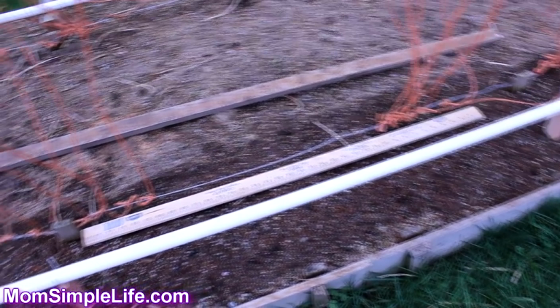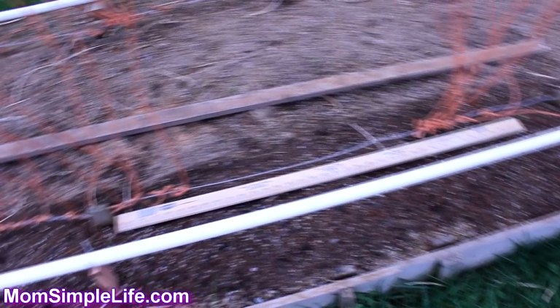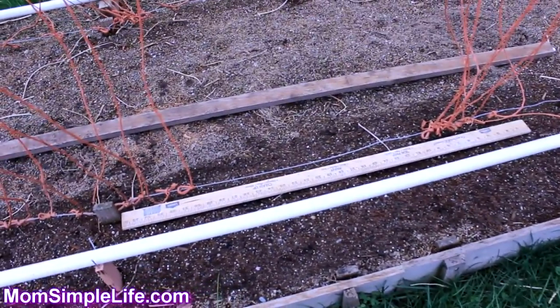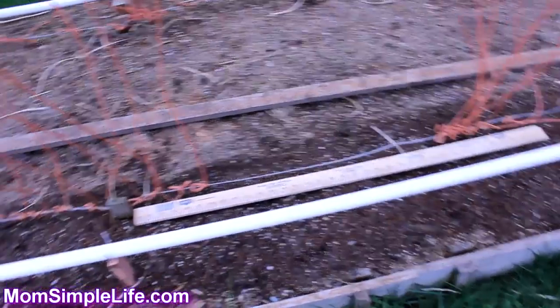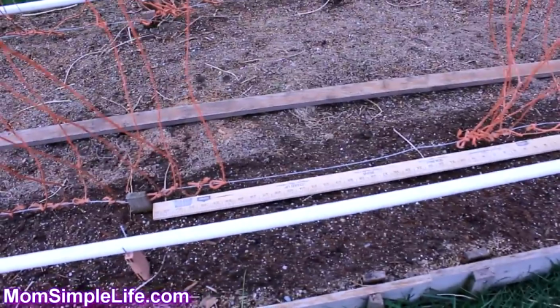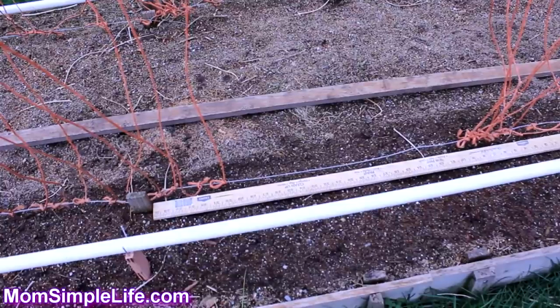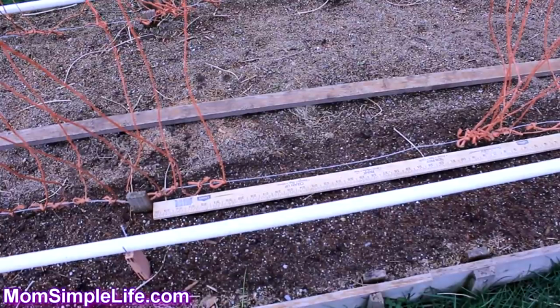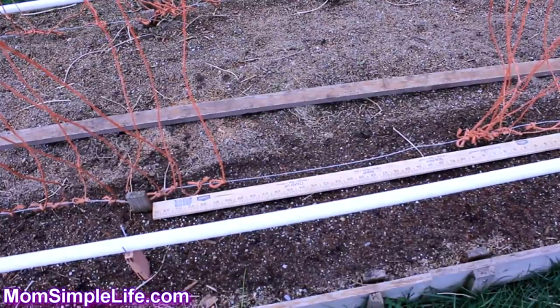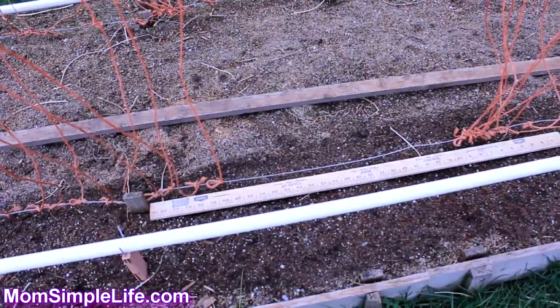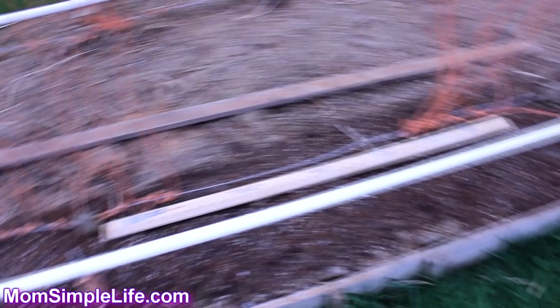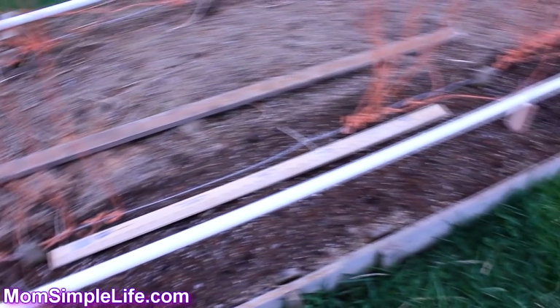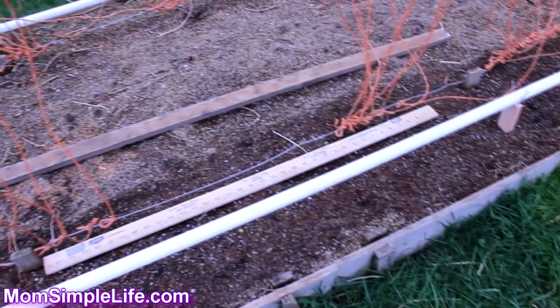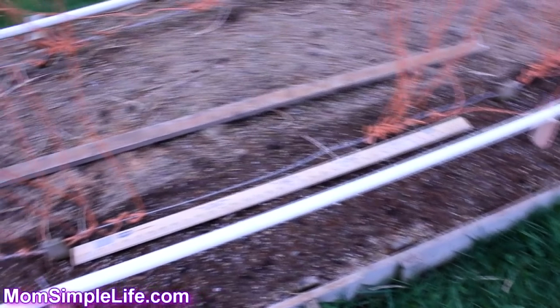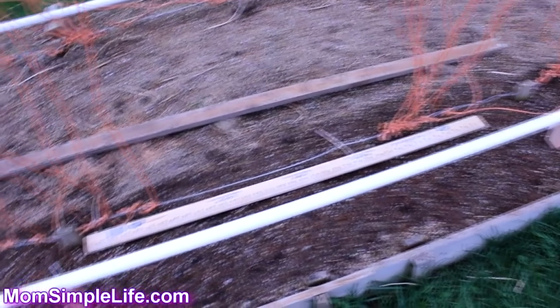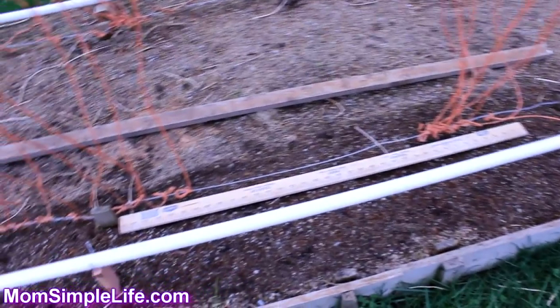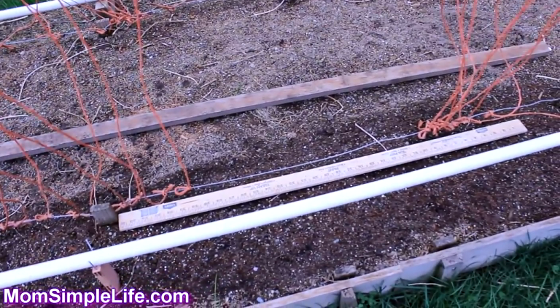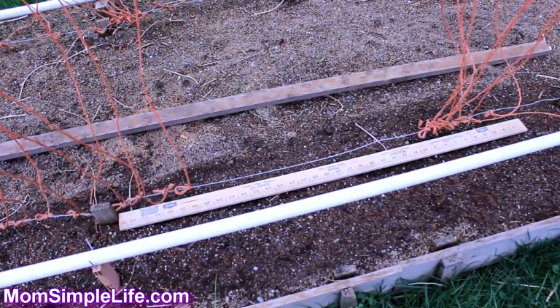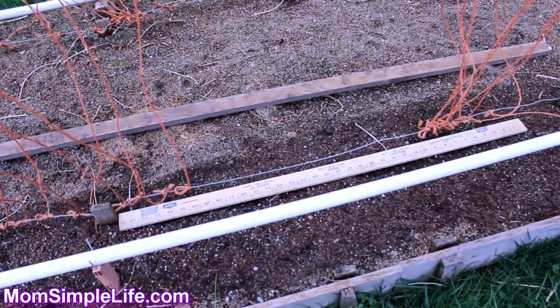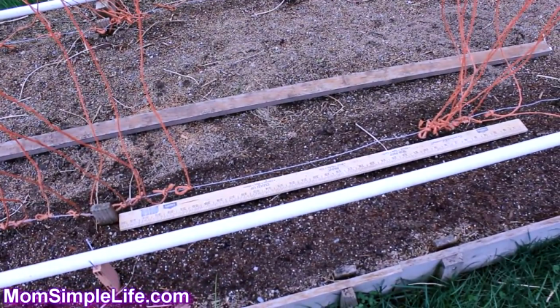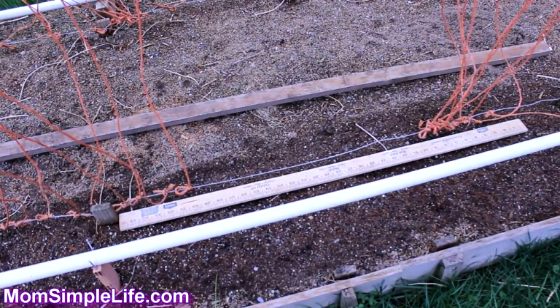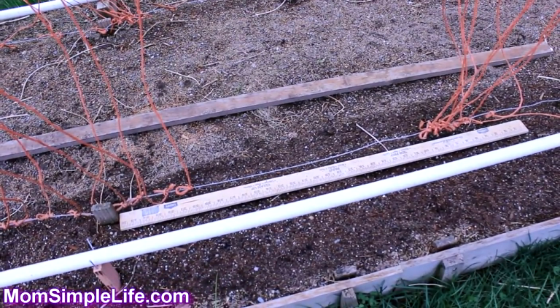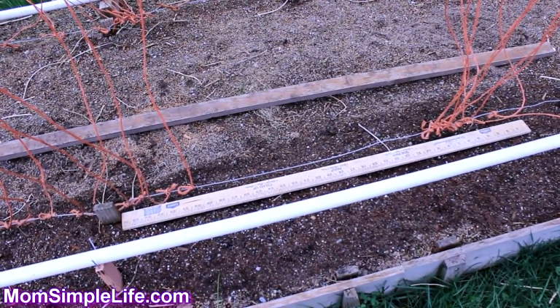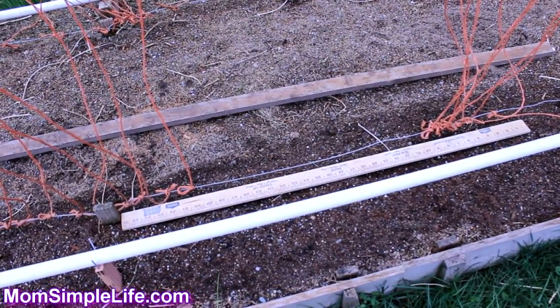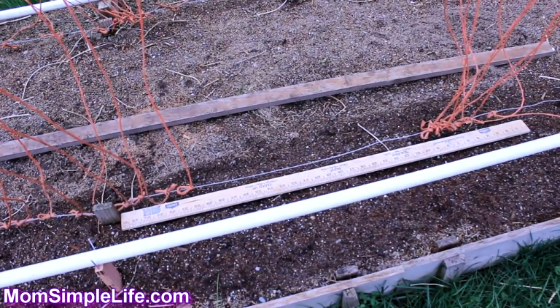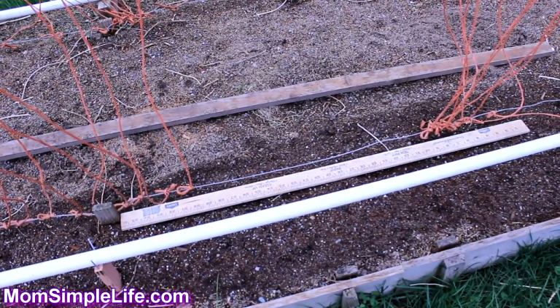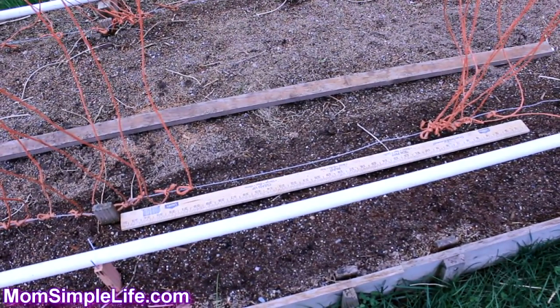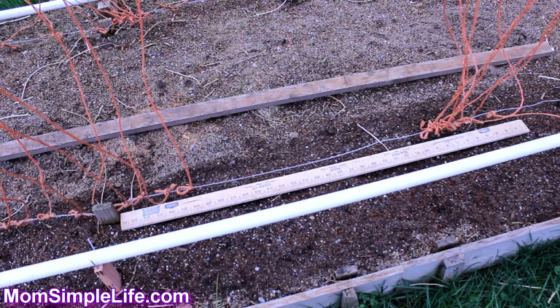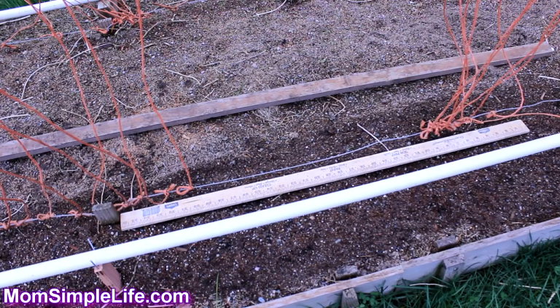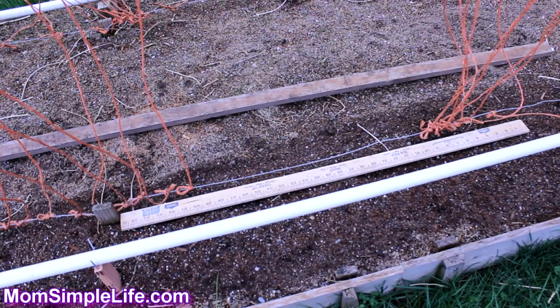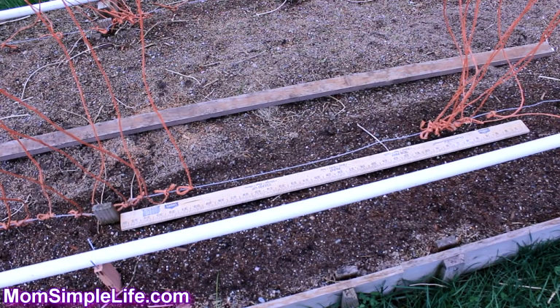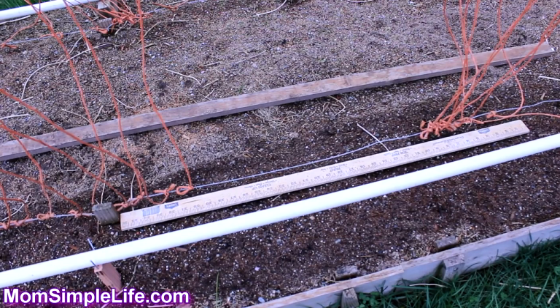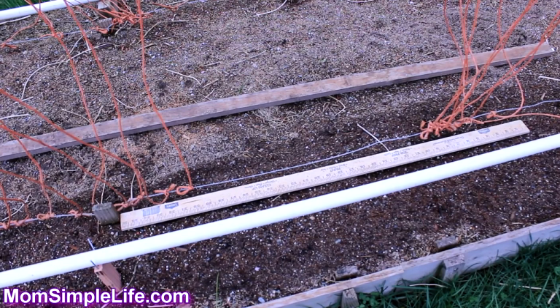I do need to get some more baler twine for right here — I'm not sure what happened but I need to get some more. Then we'll plant the red radishes.